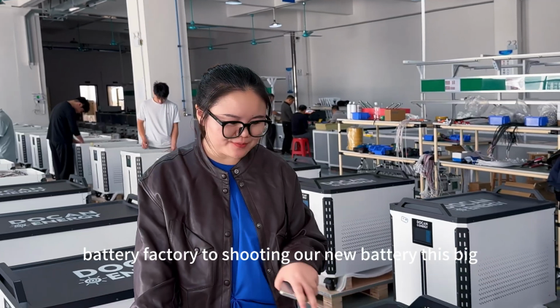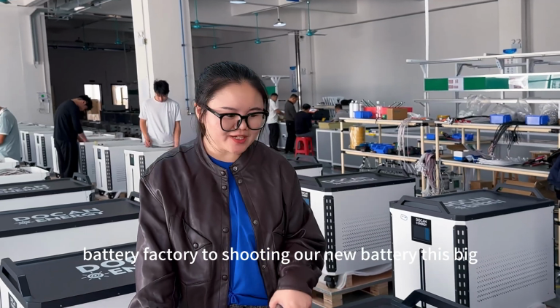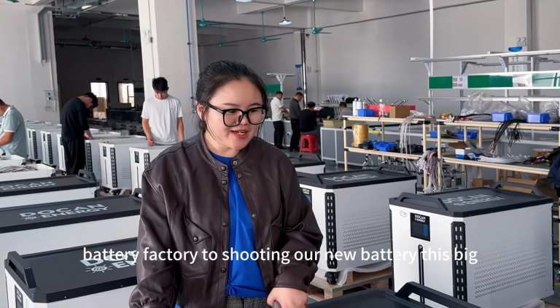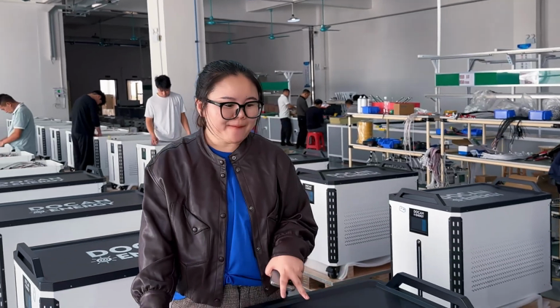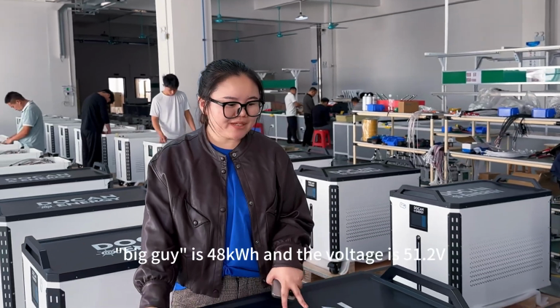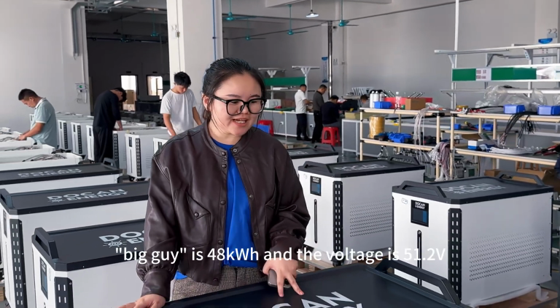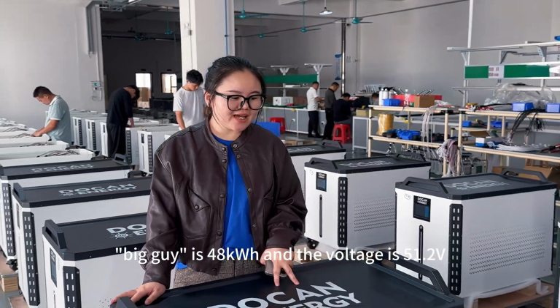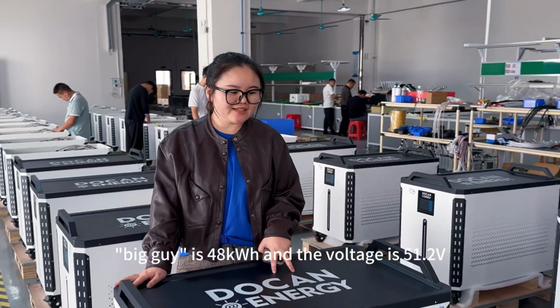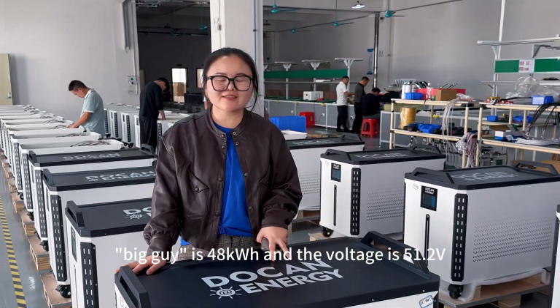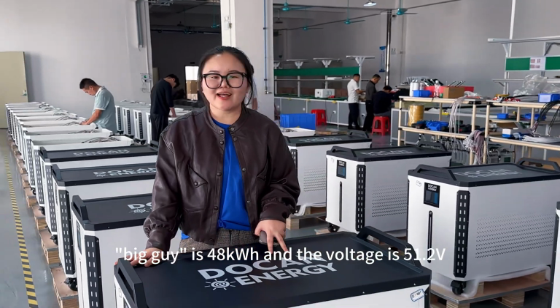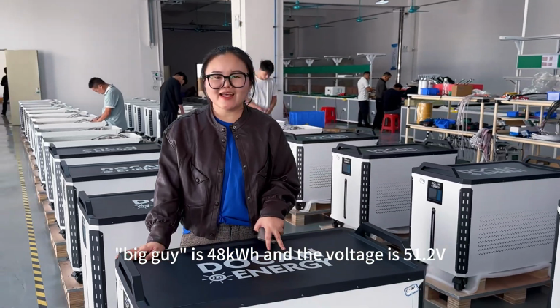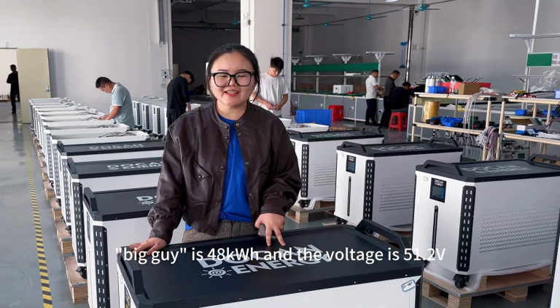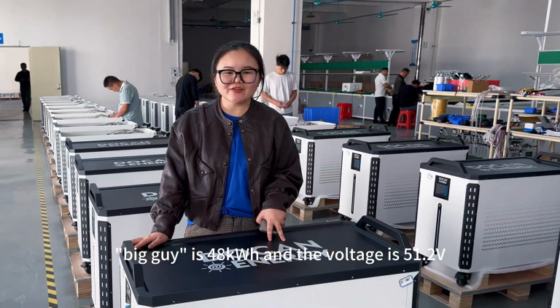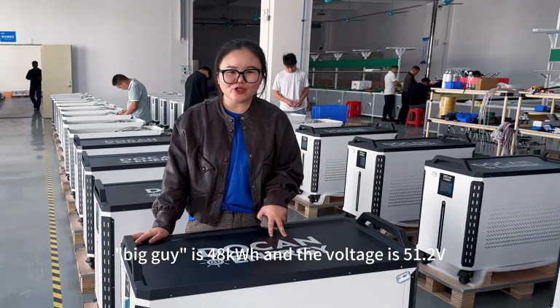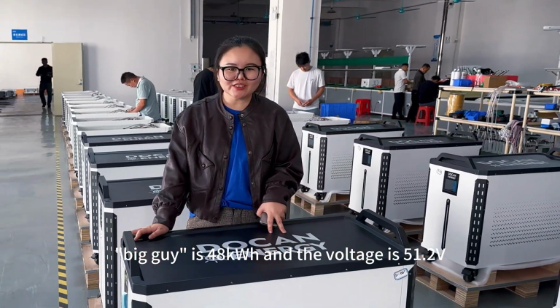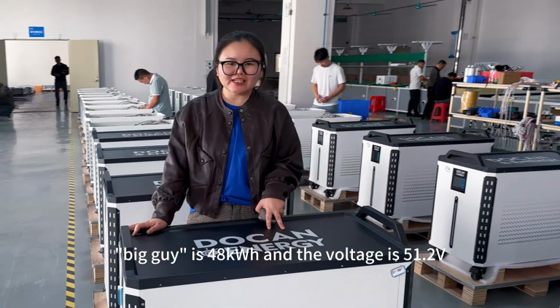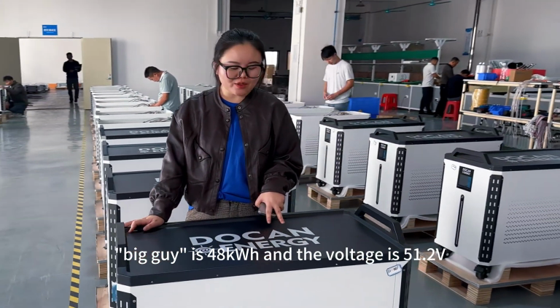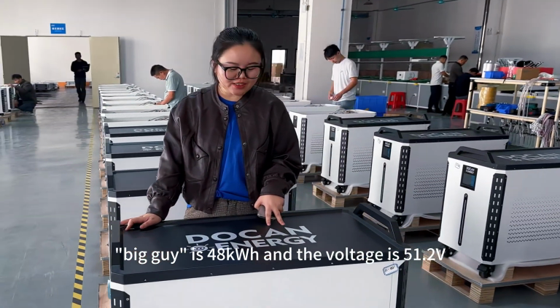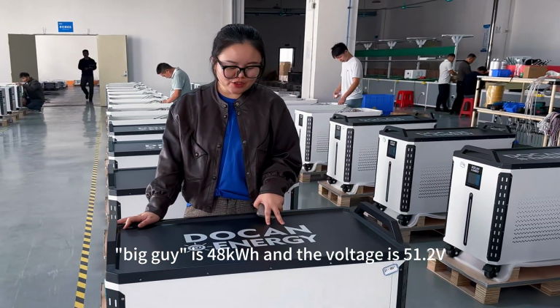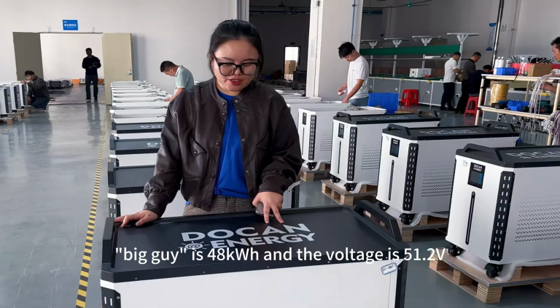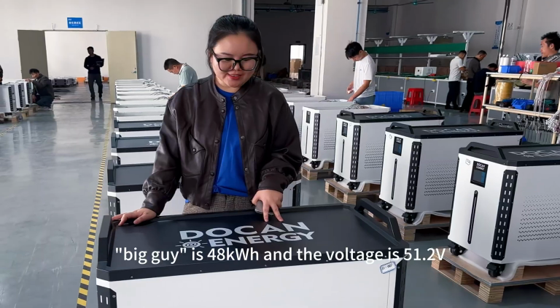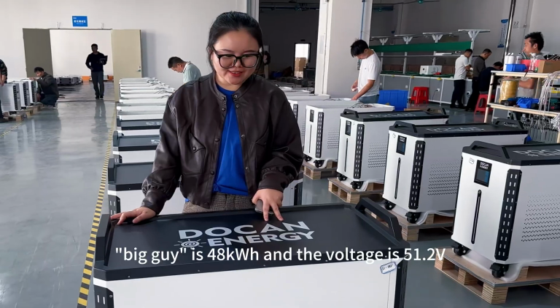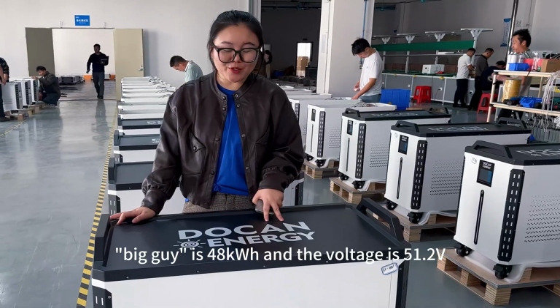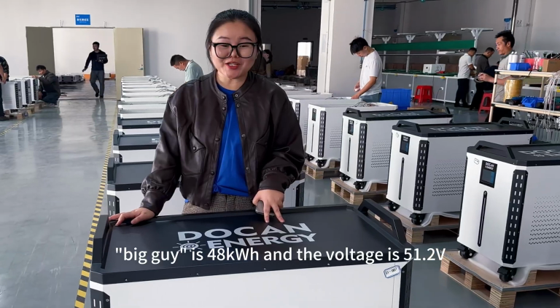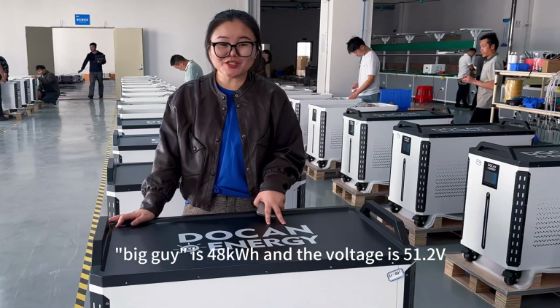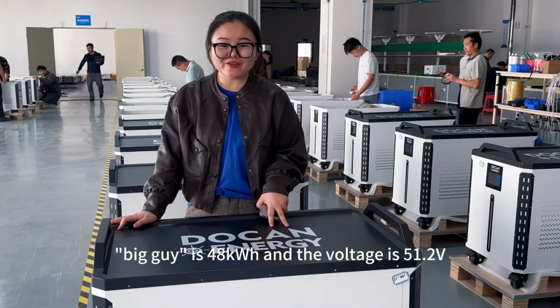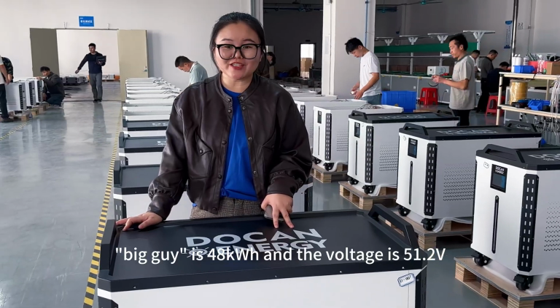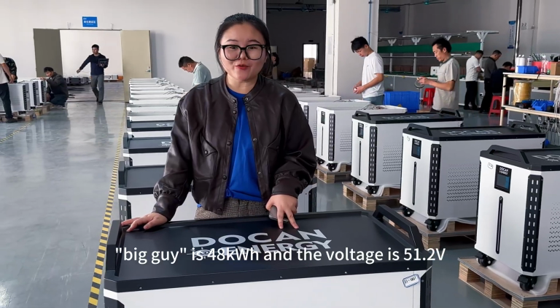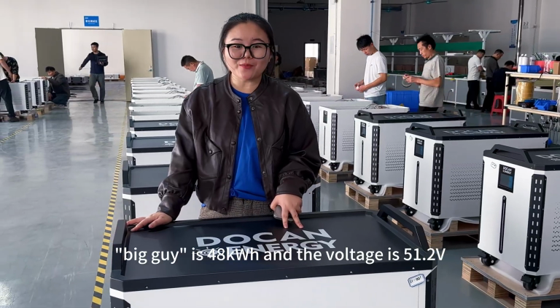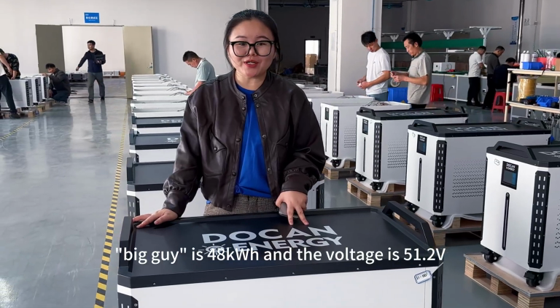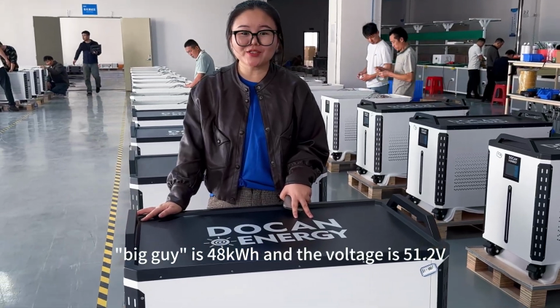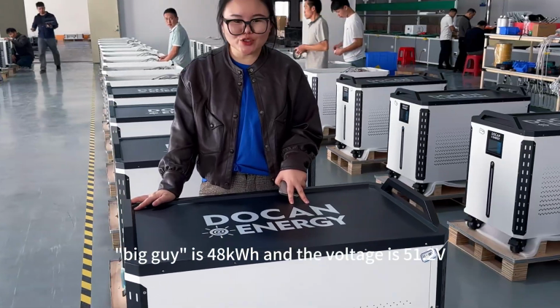This big guy is 84 kWh and the voltage is 51.2V.